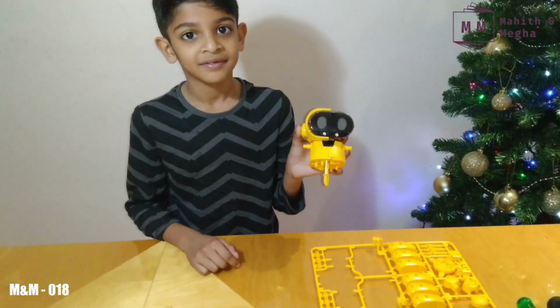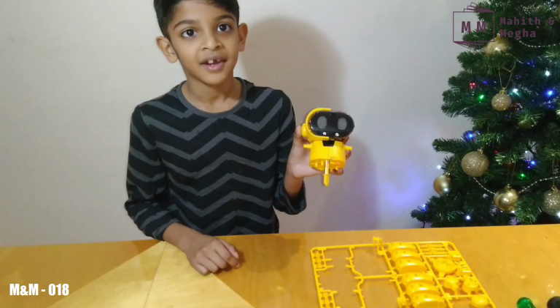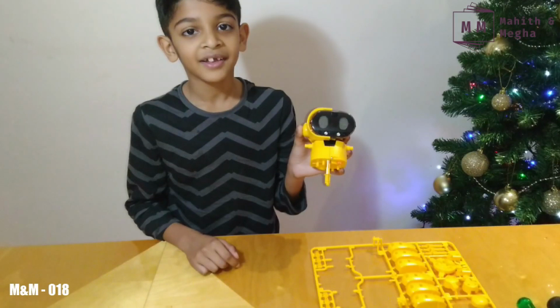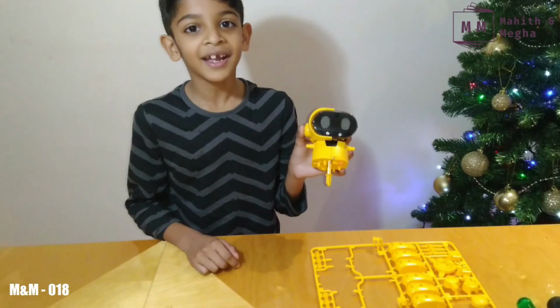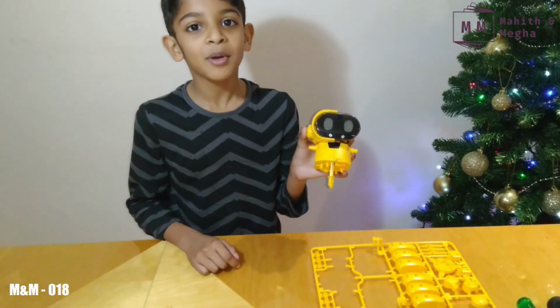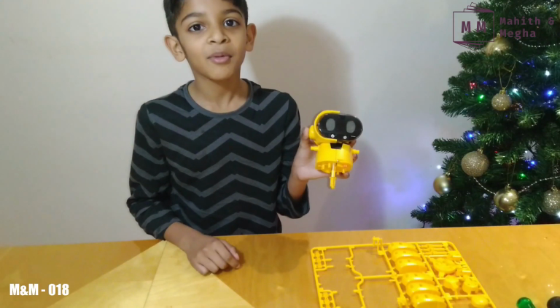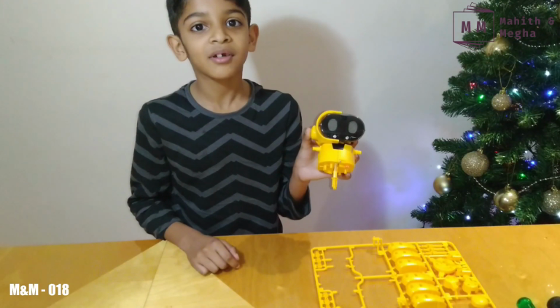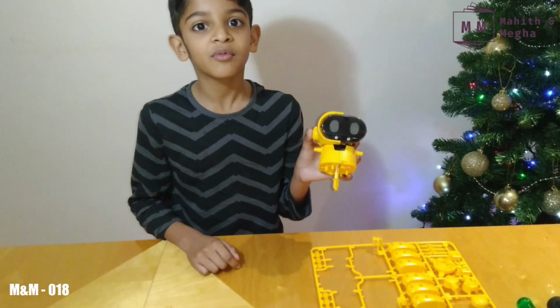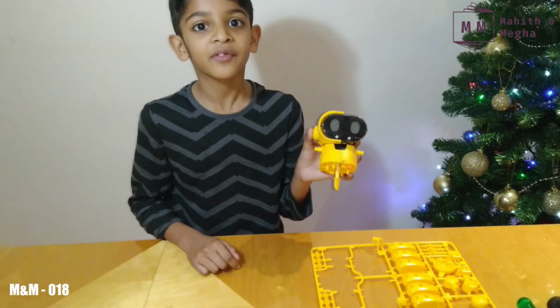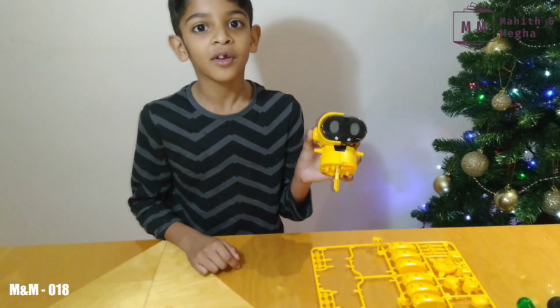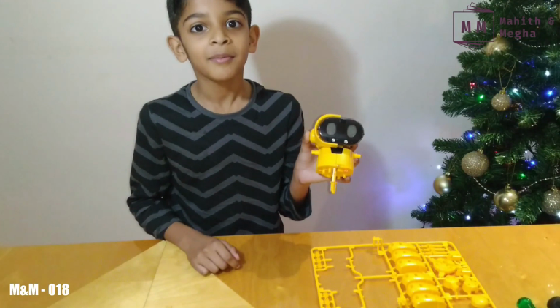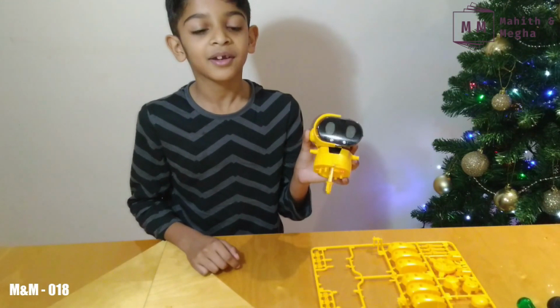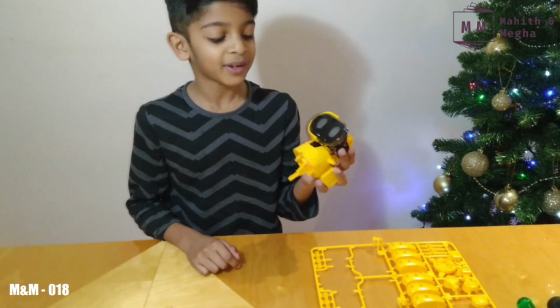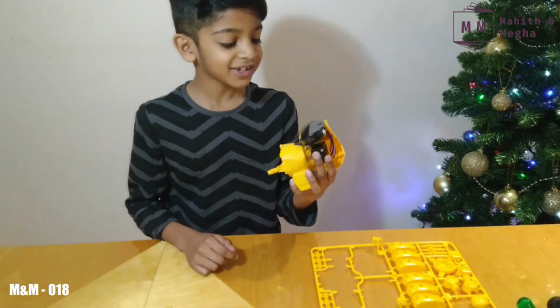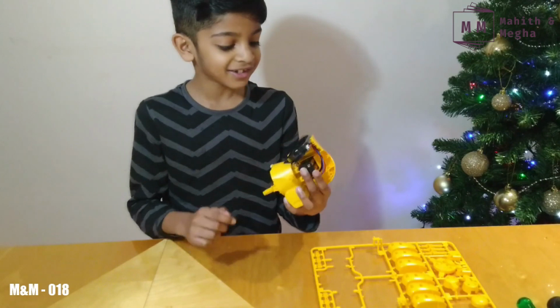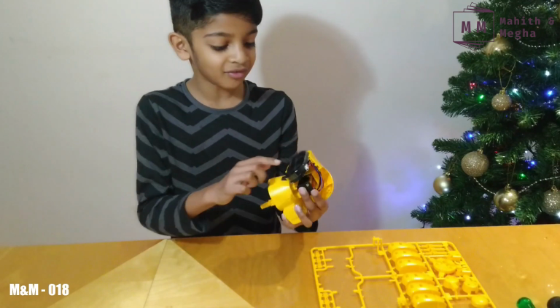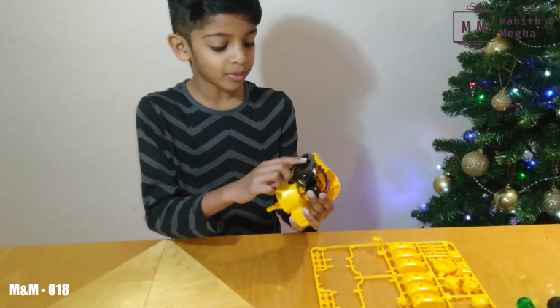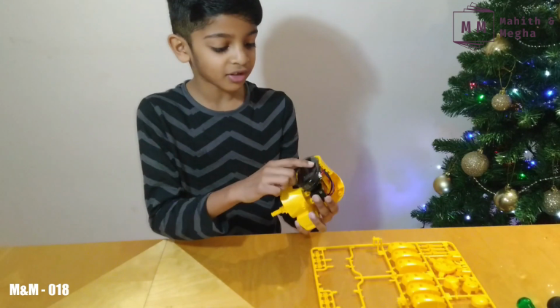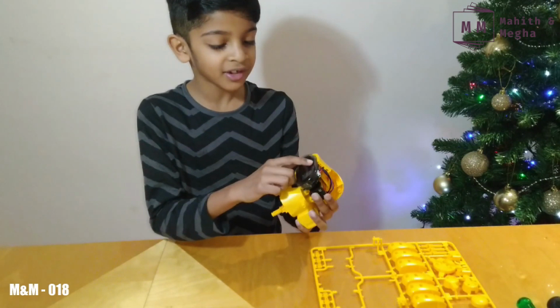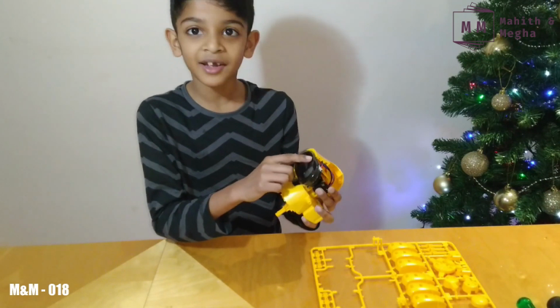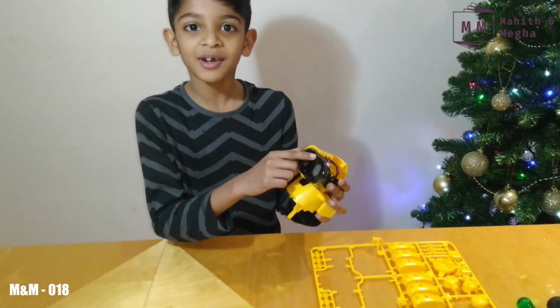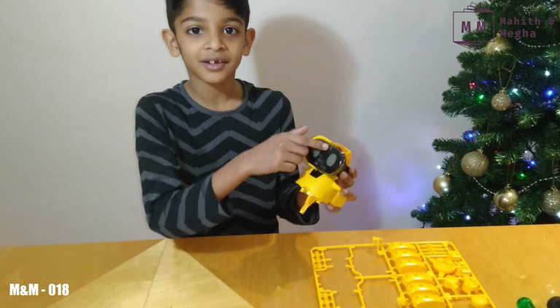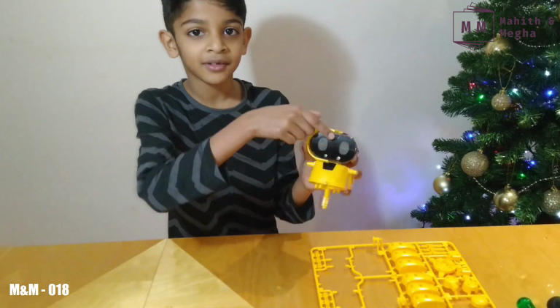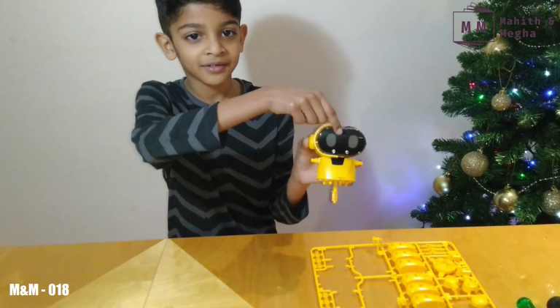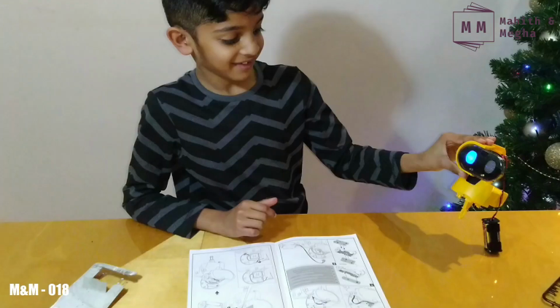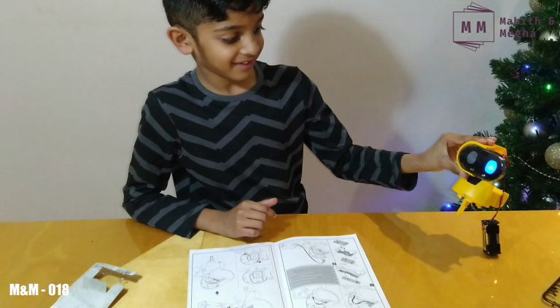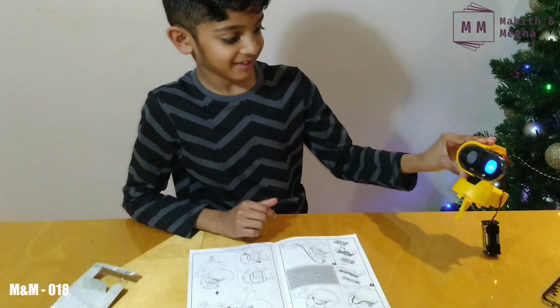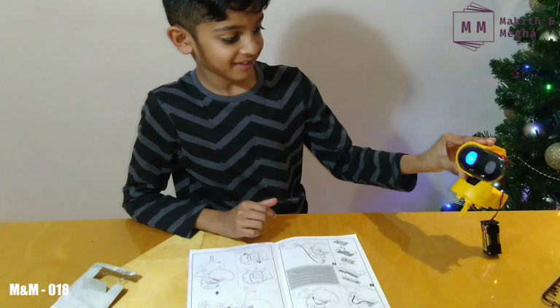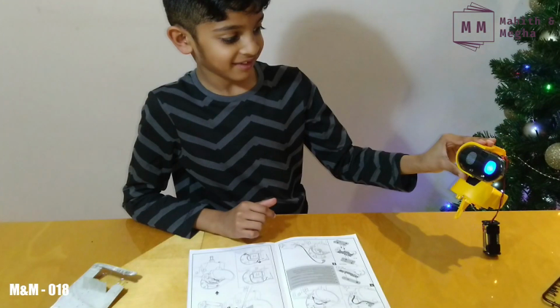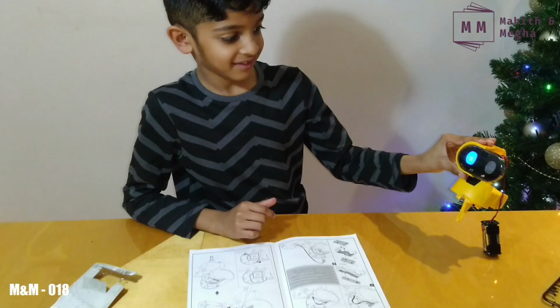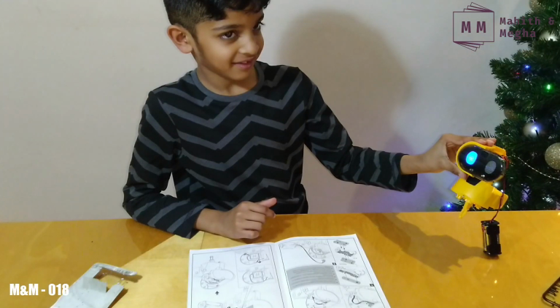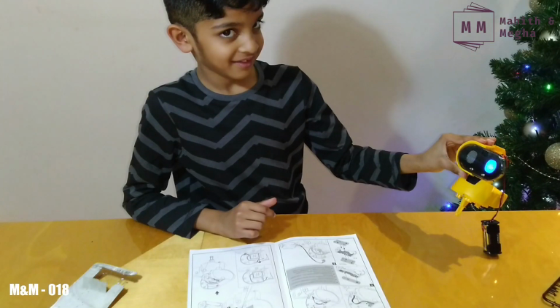I think I'm almost halfway through, because when I turn this robot on it works.